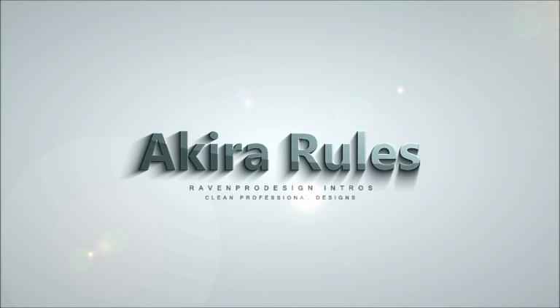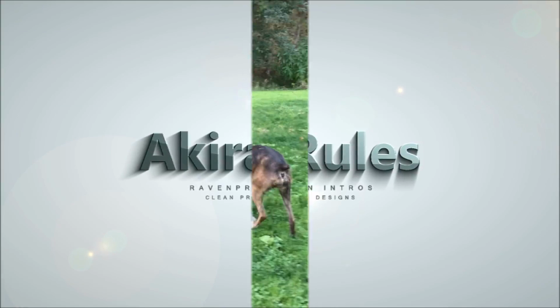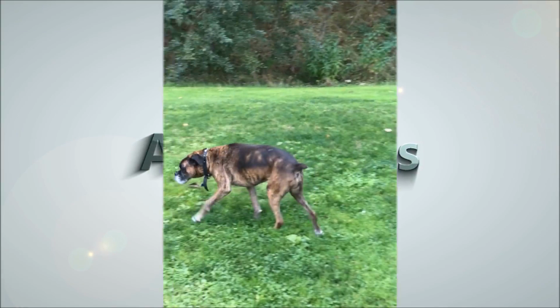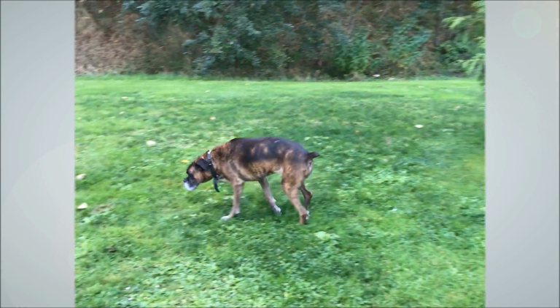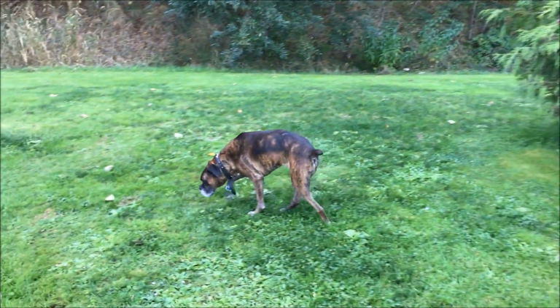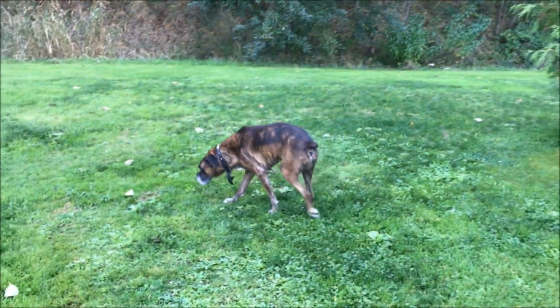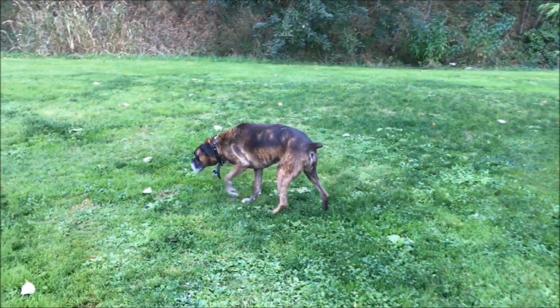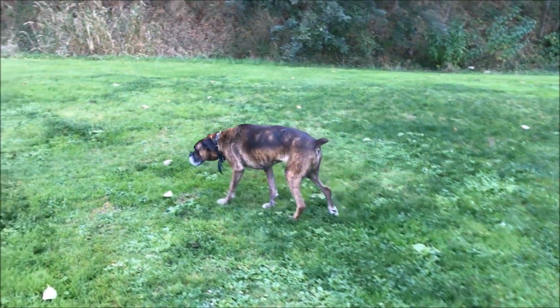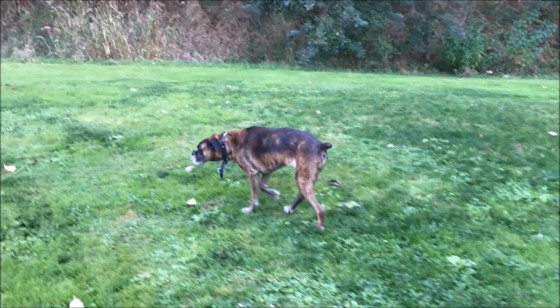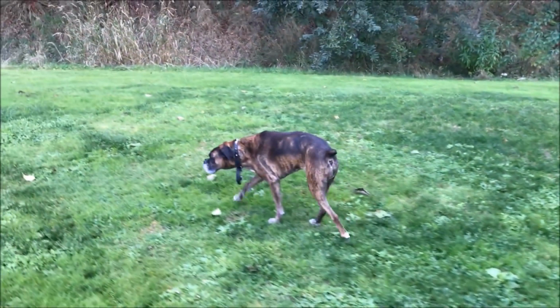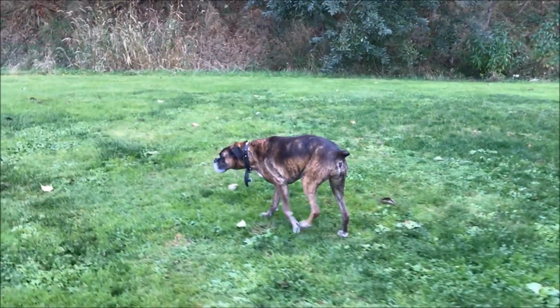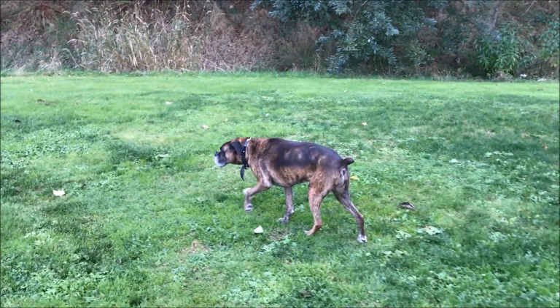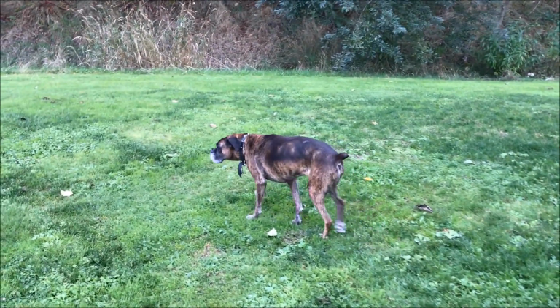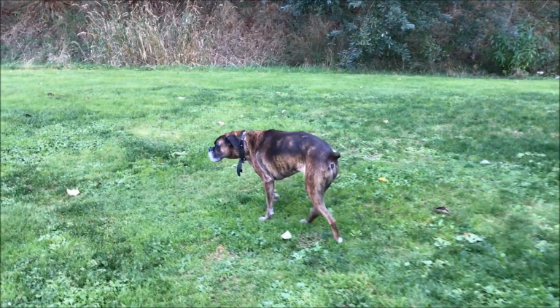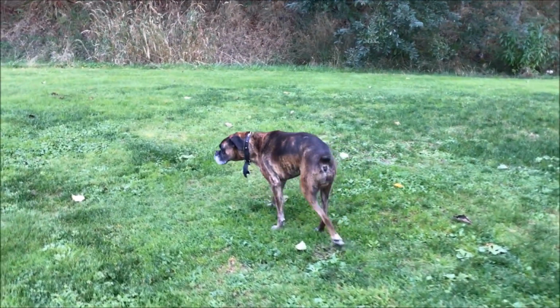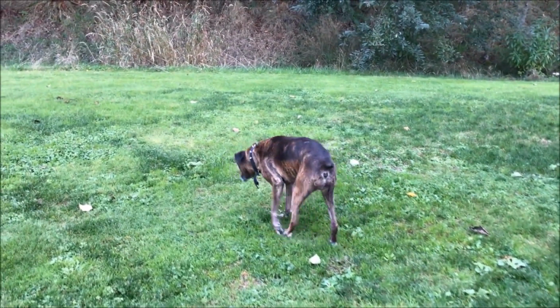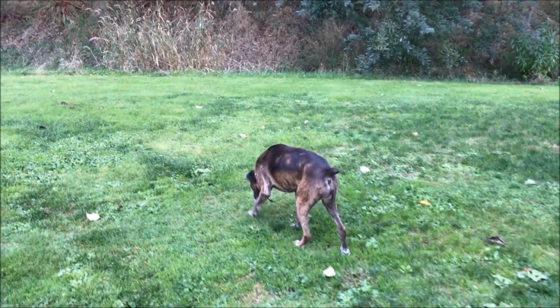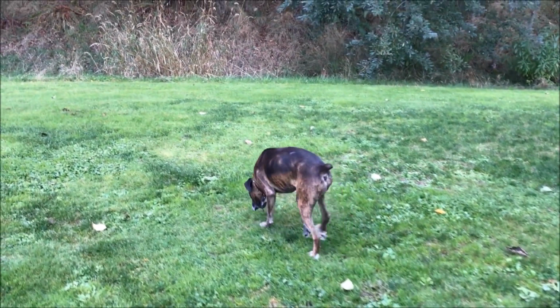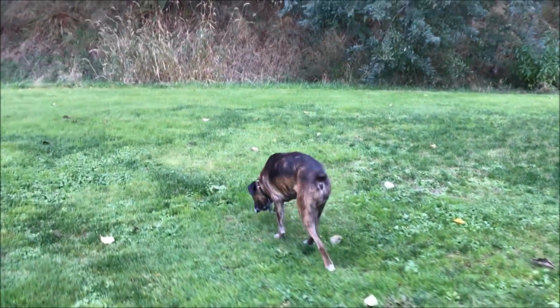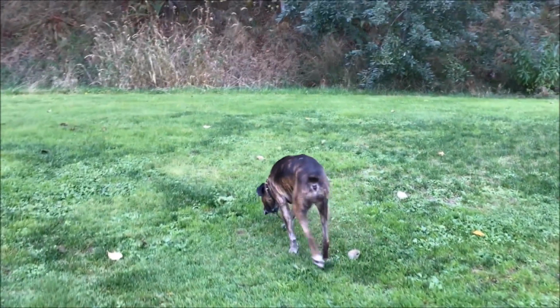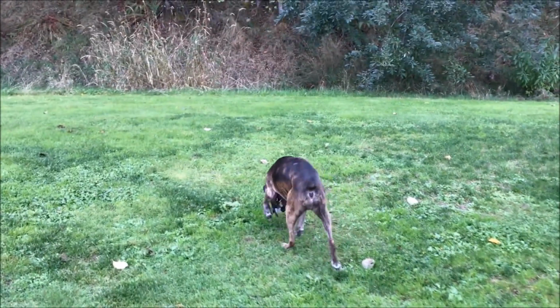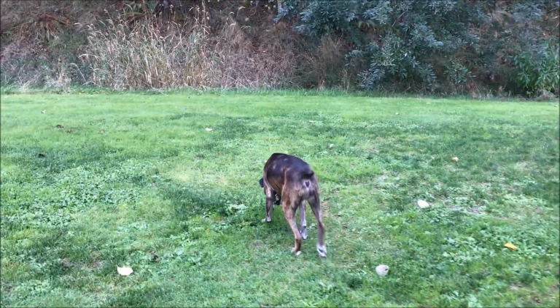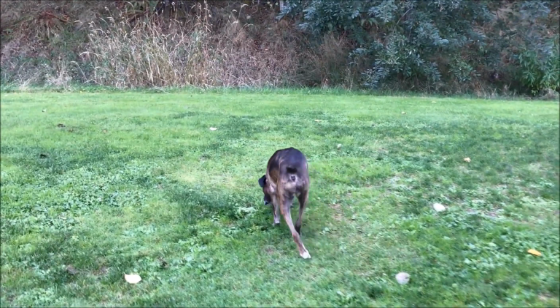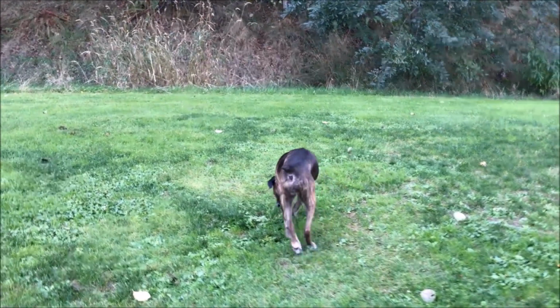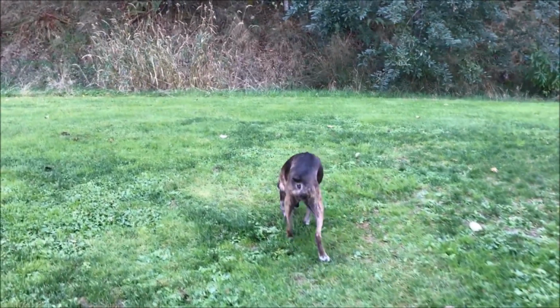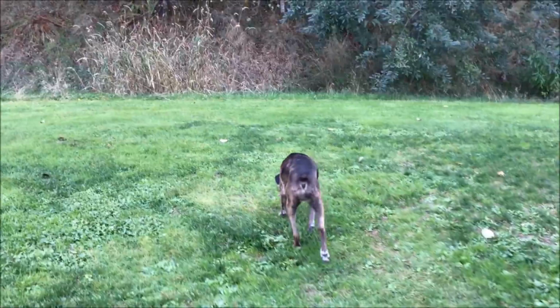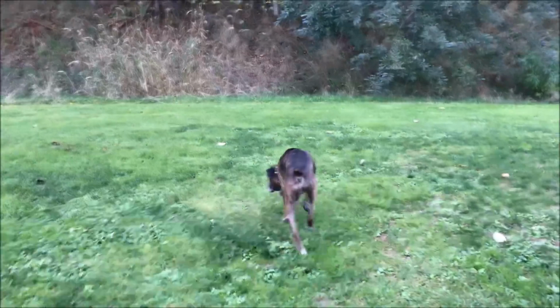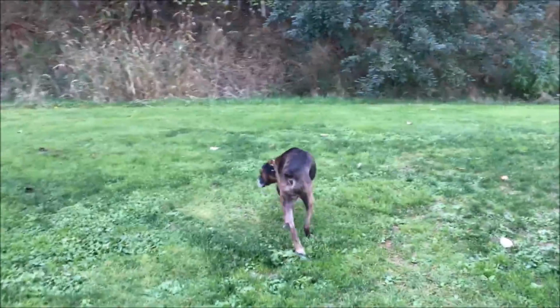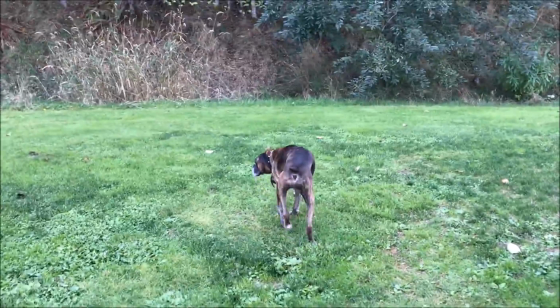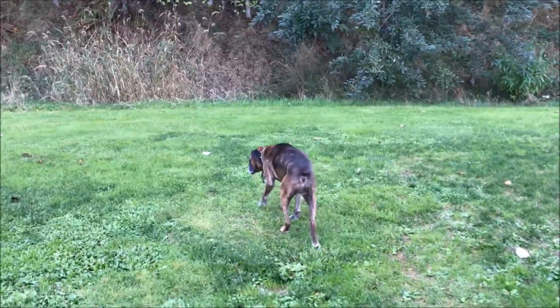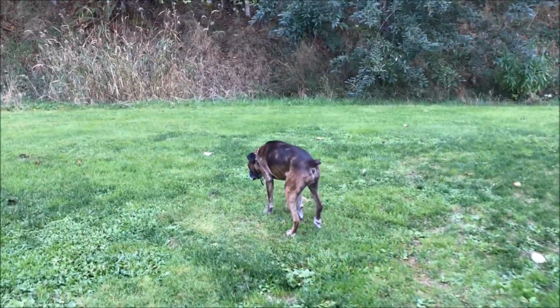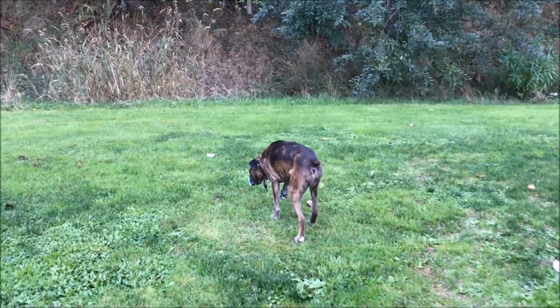Guys, it looks like Kira is throwing signs of early stage degenerative myopathy.